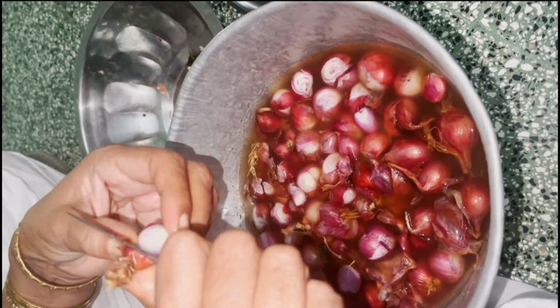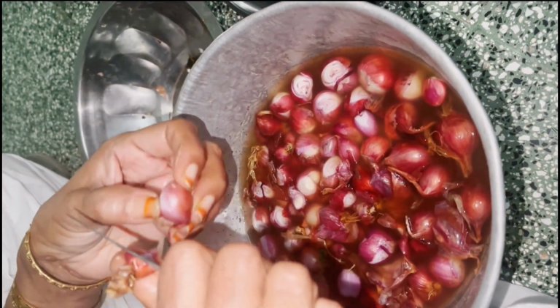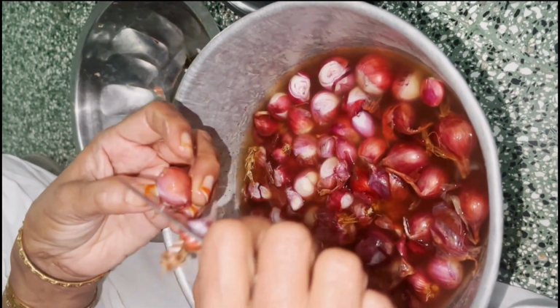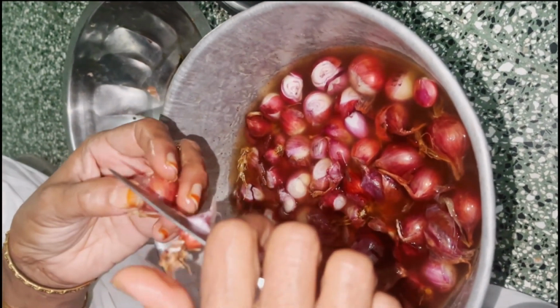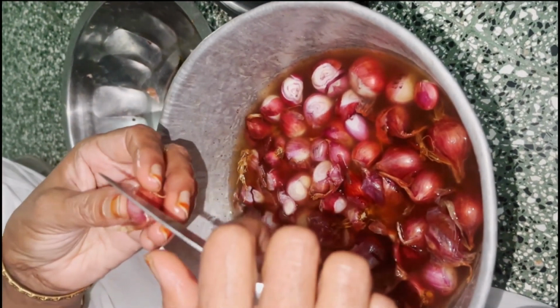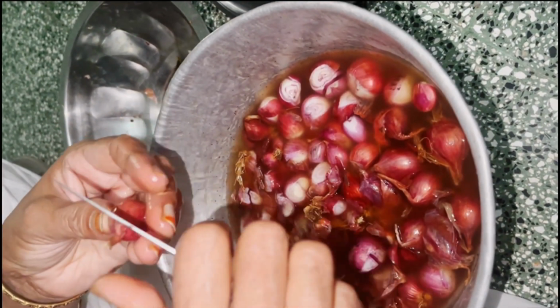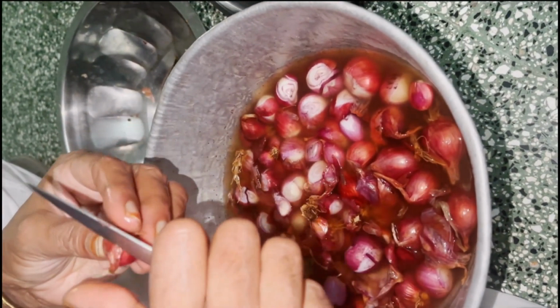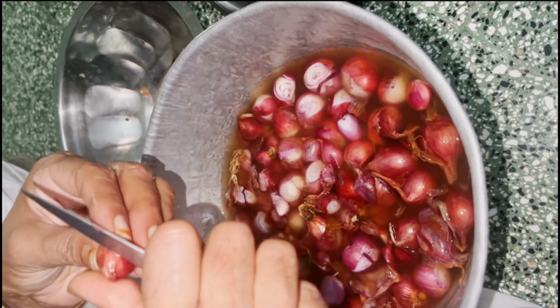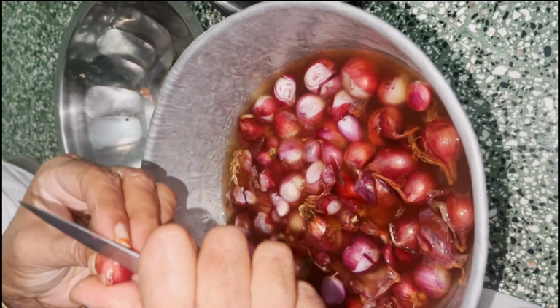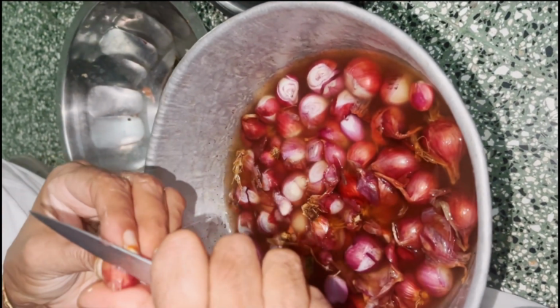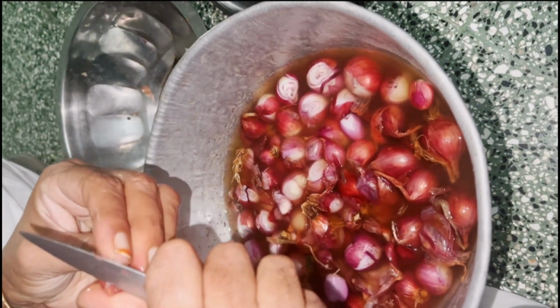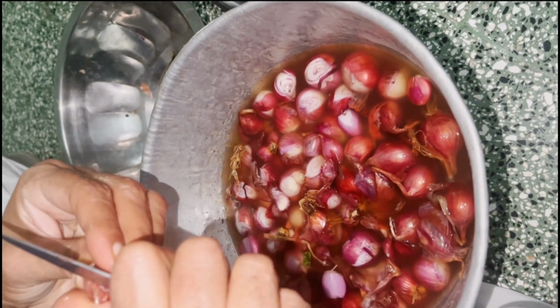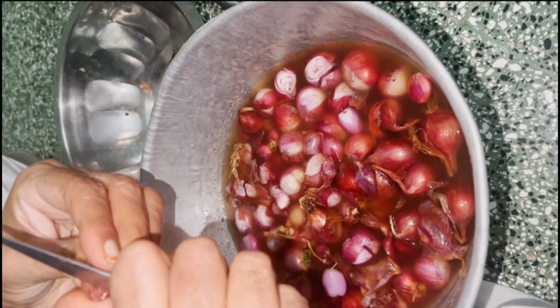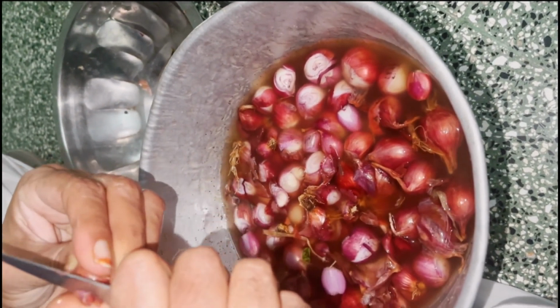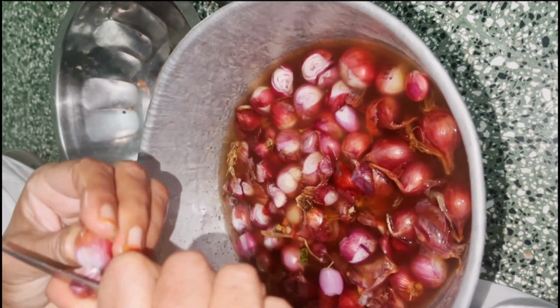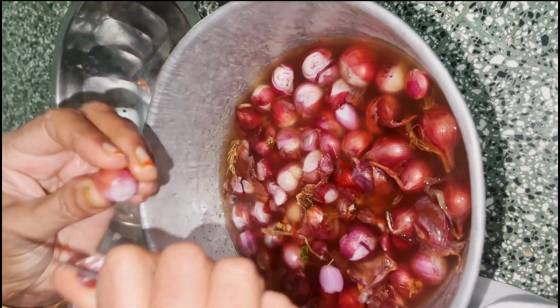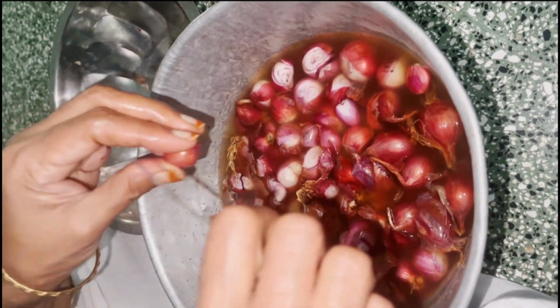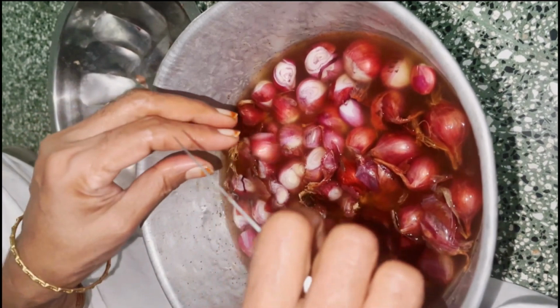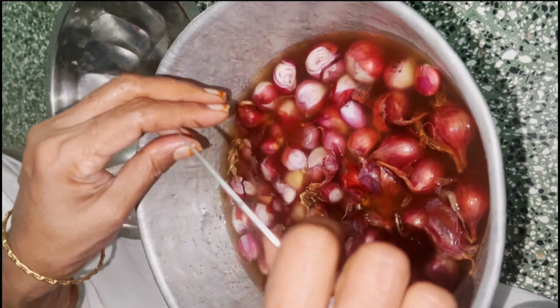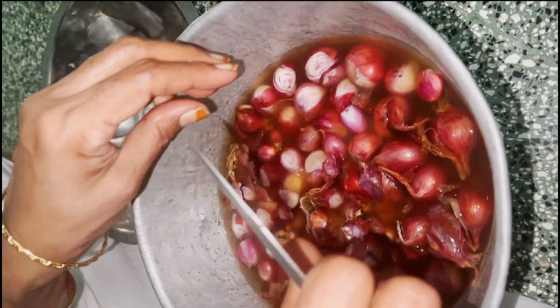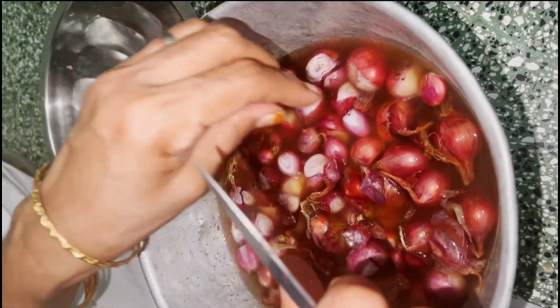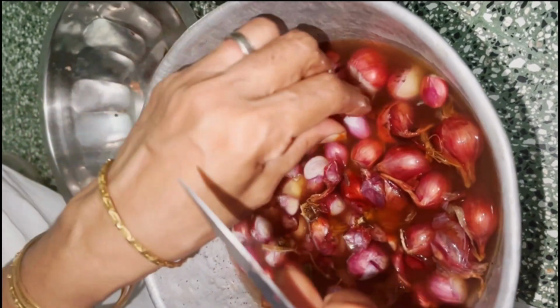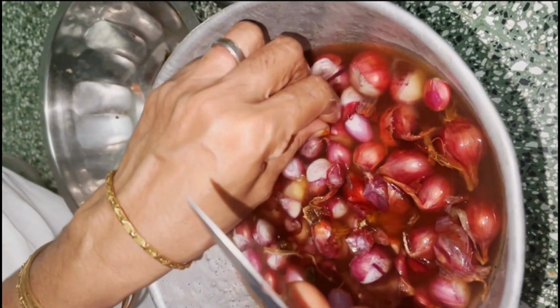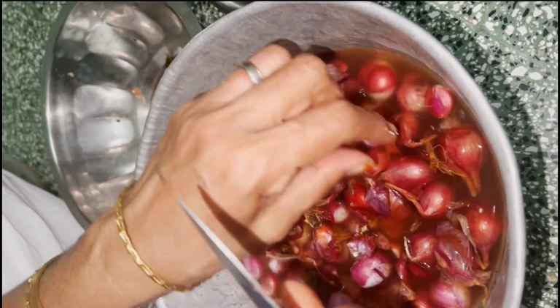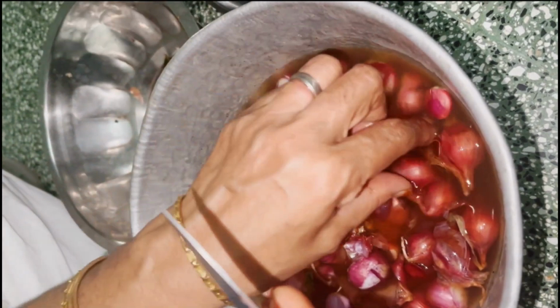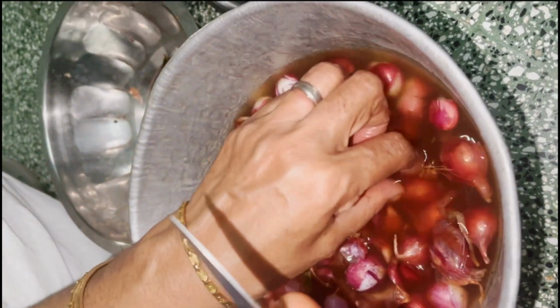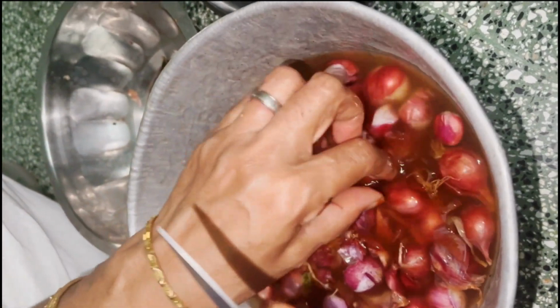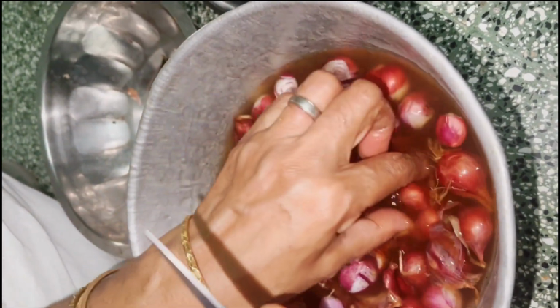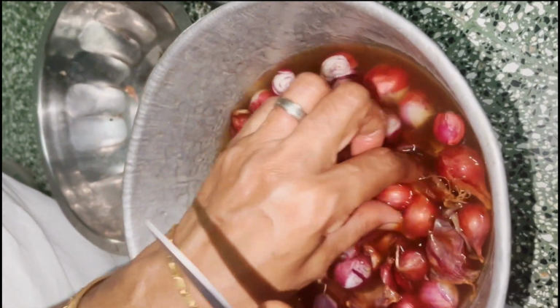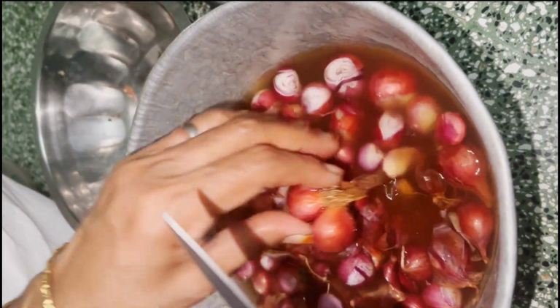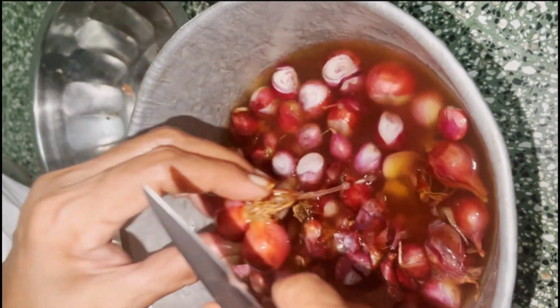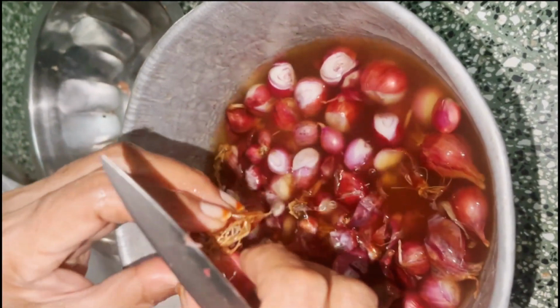Okay, now we are going to see the vengayam — a small vengayam.